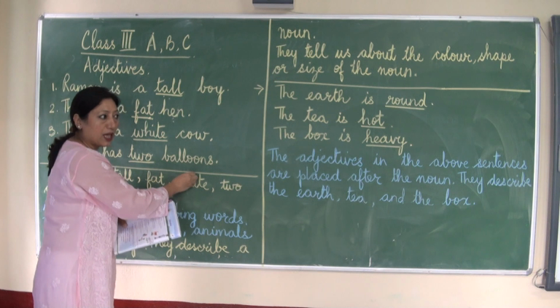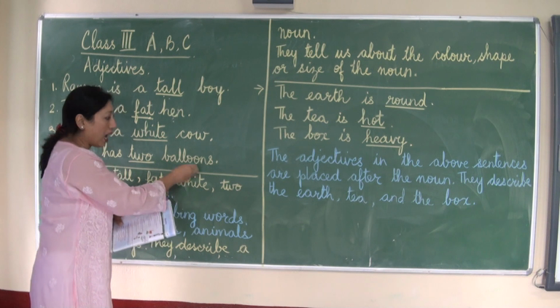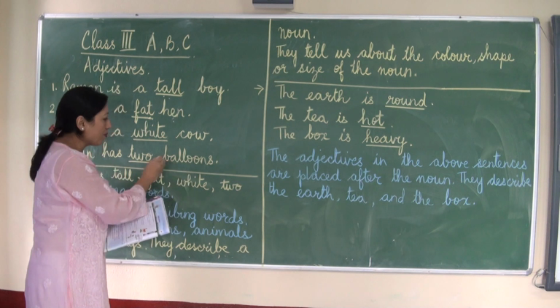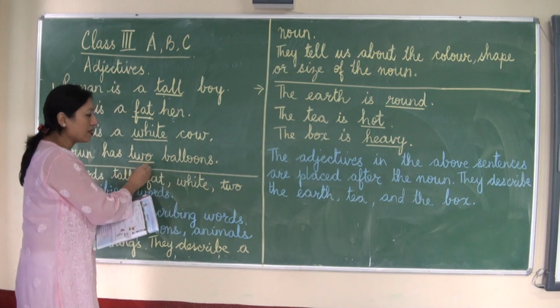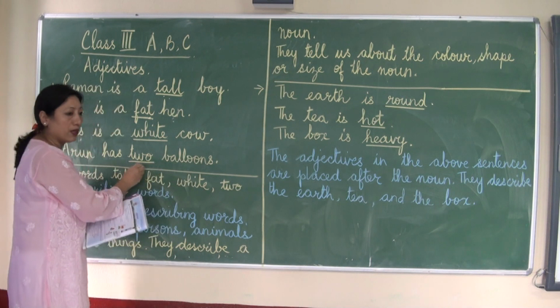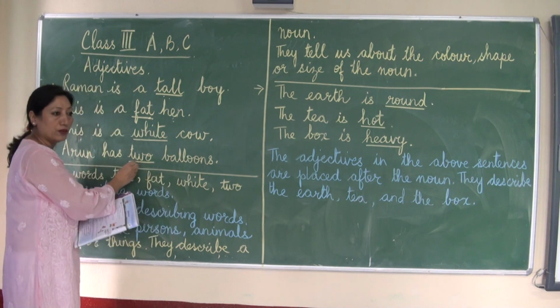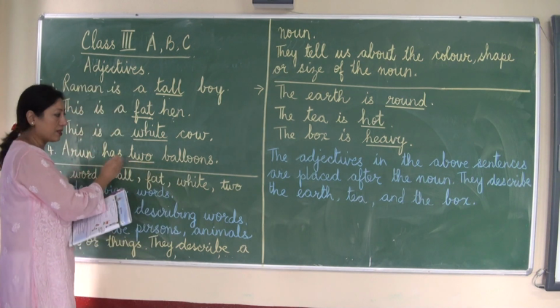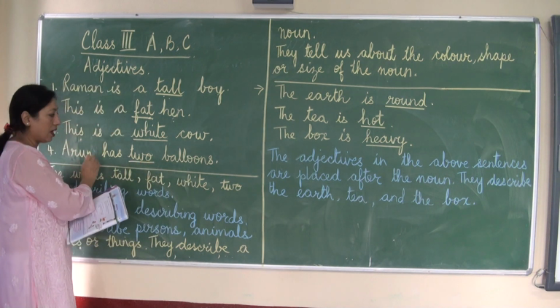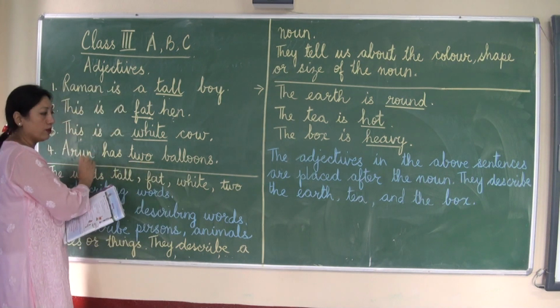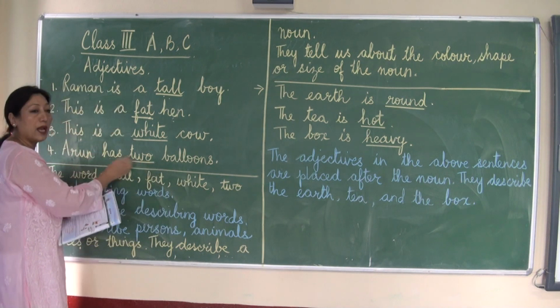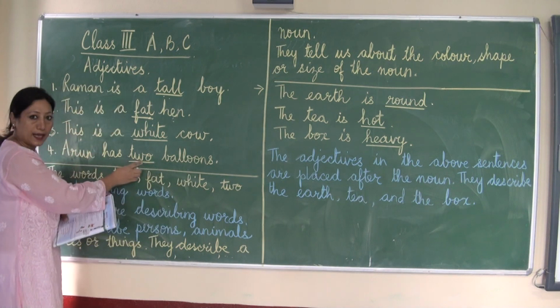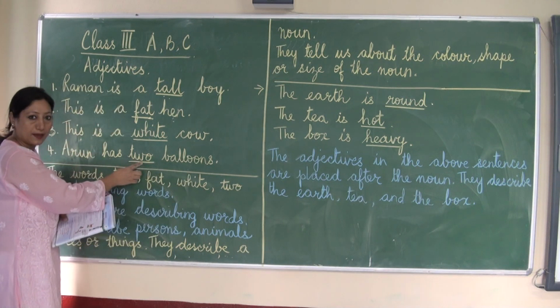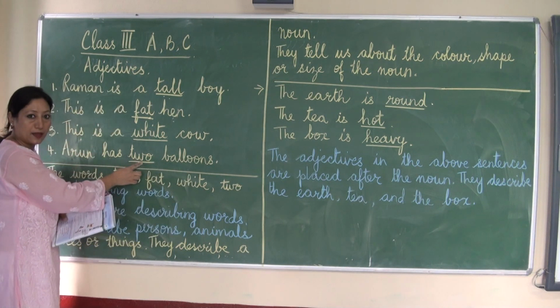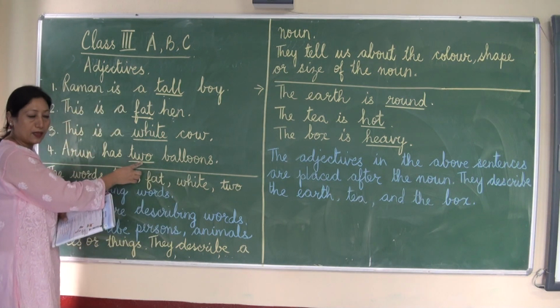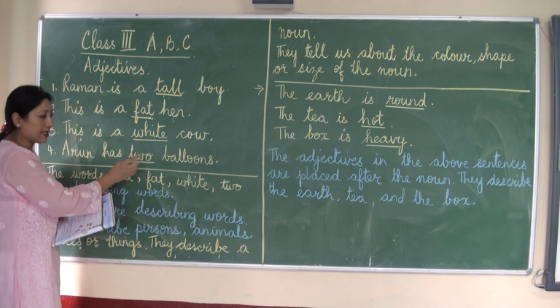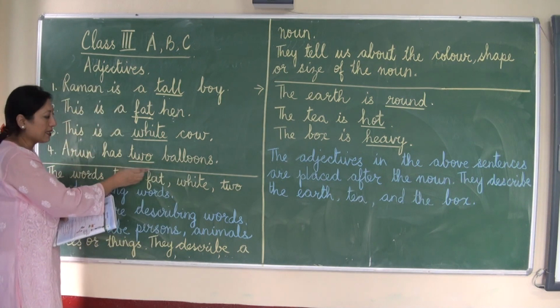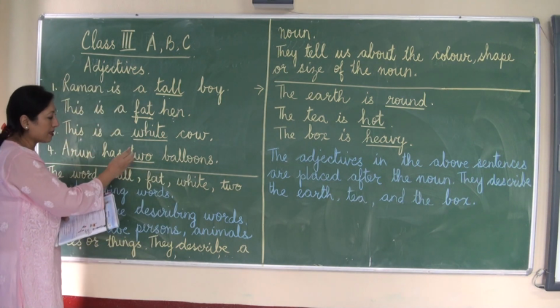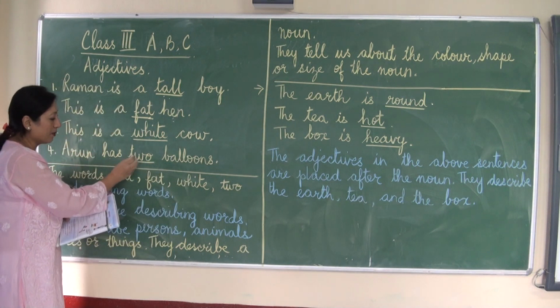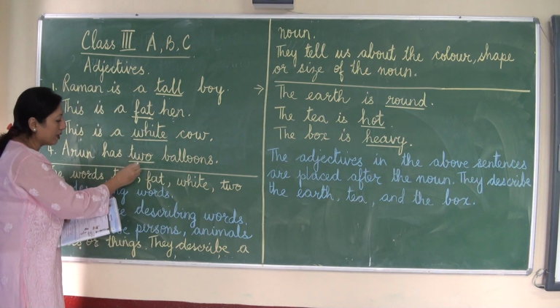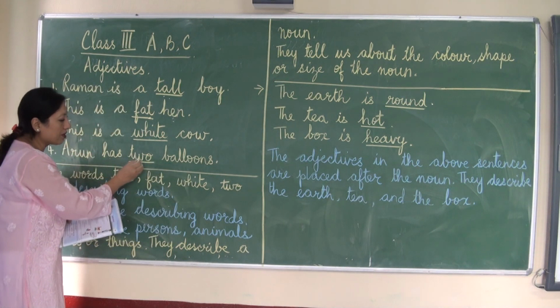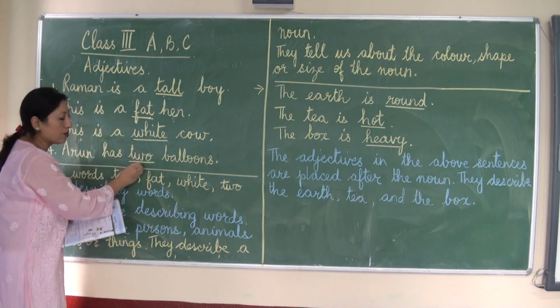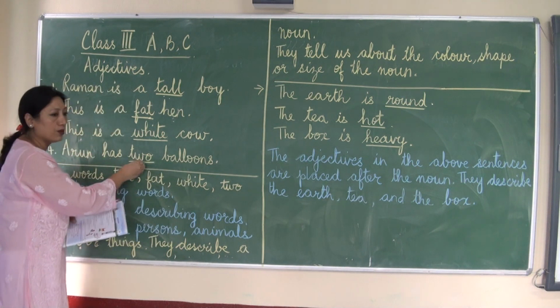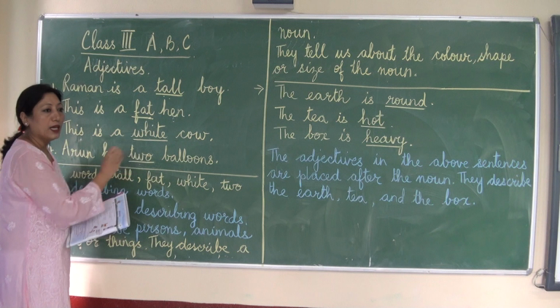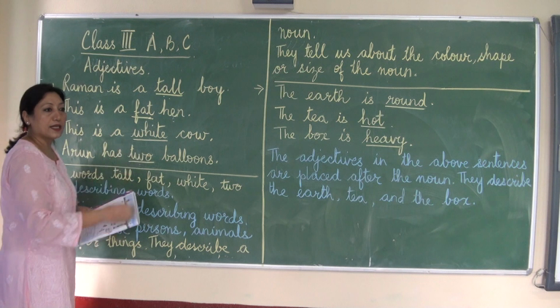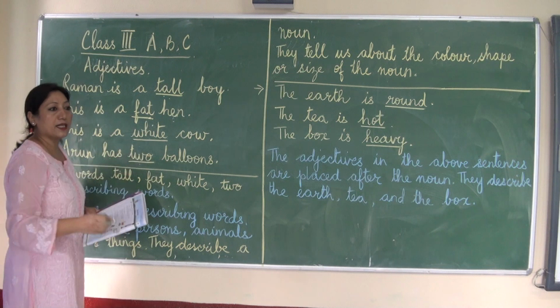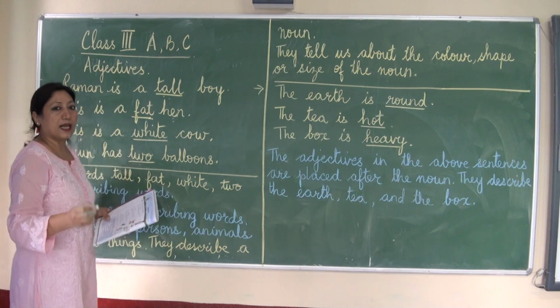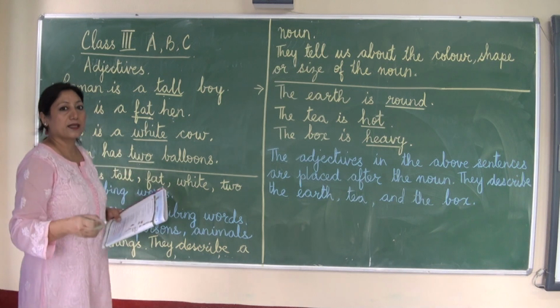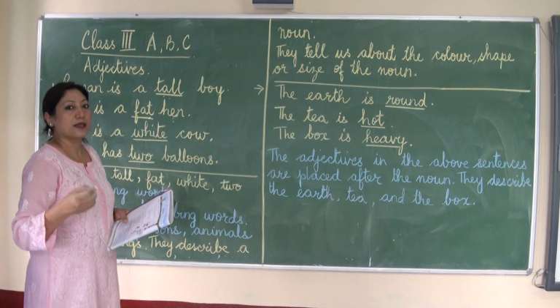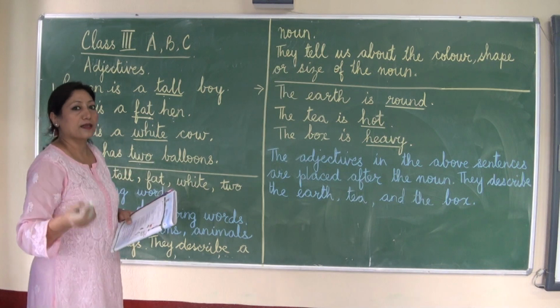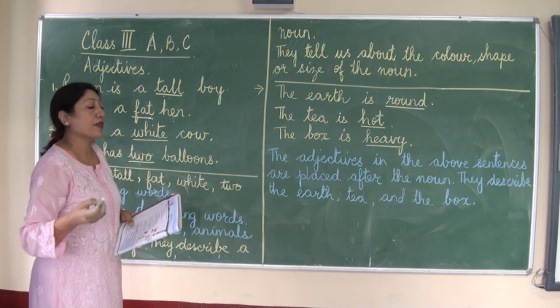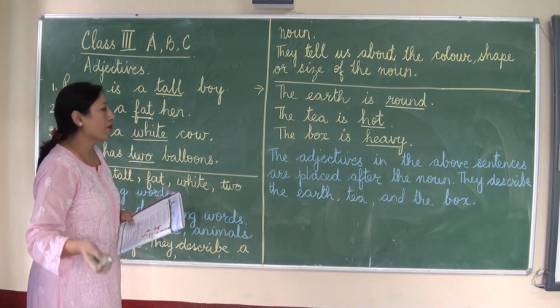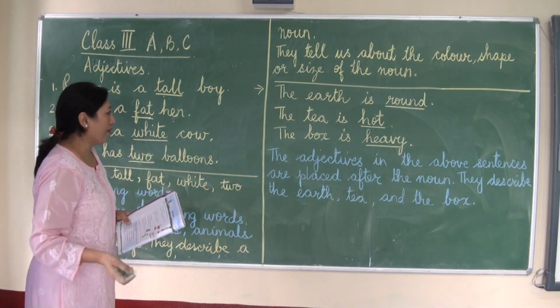And Arun has two balloons. How many balloons does Arun have? The word two tells us something more.